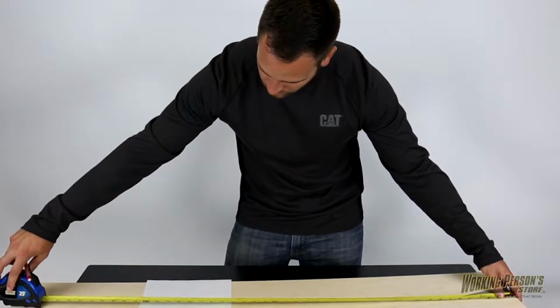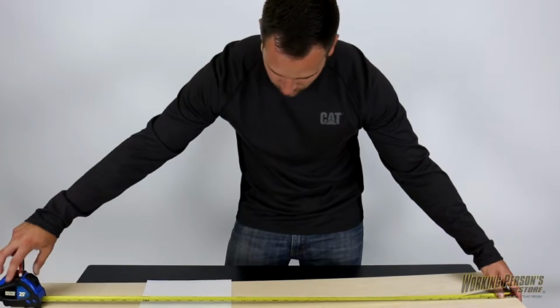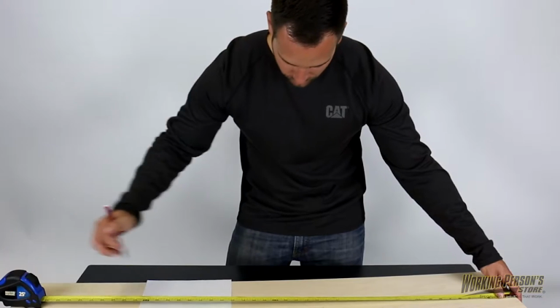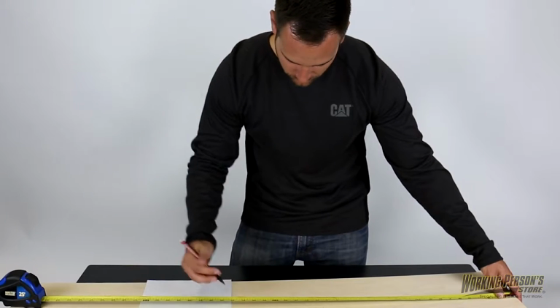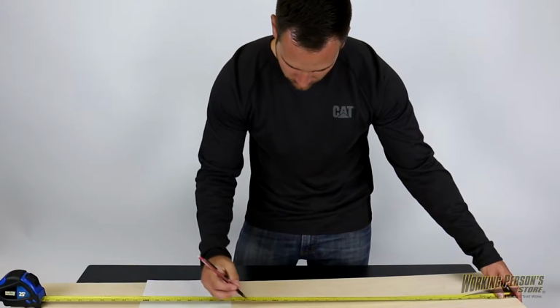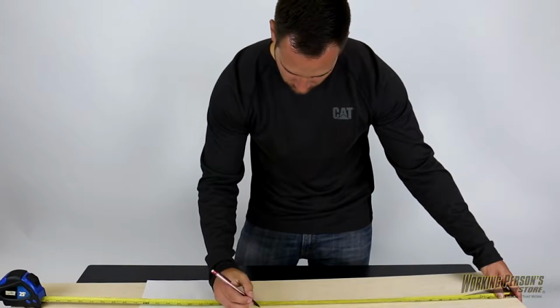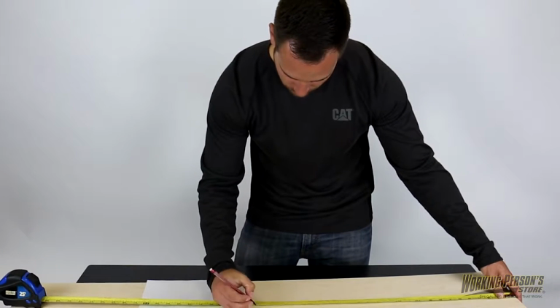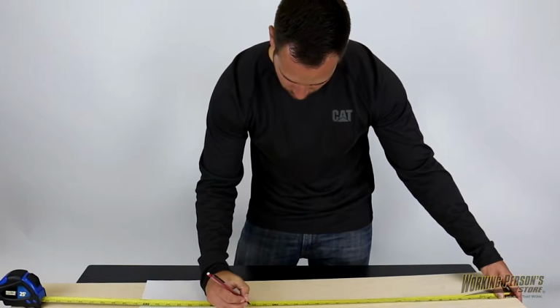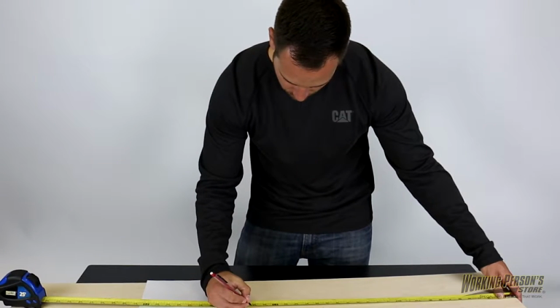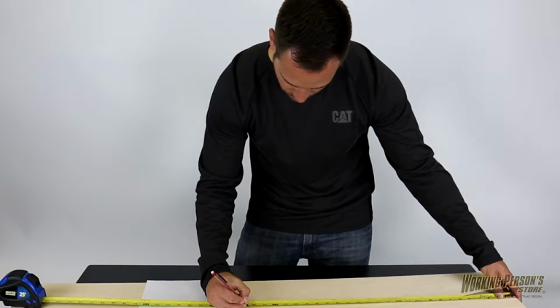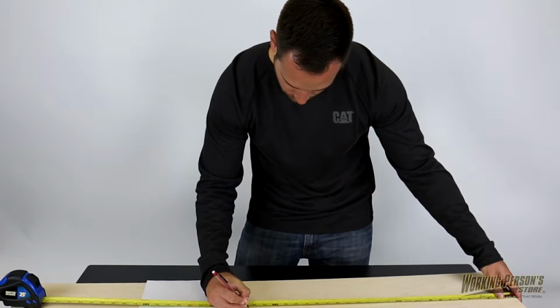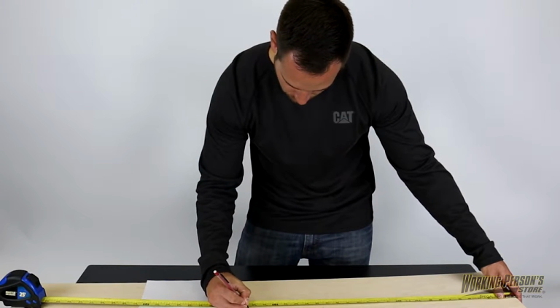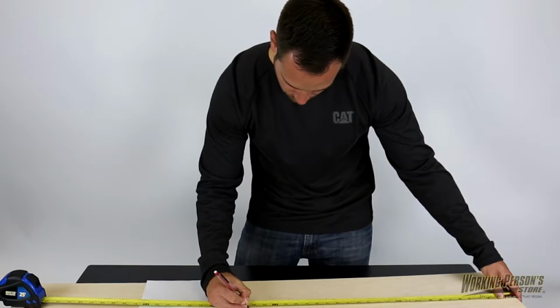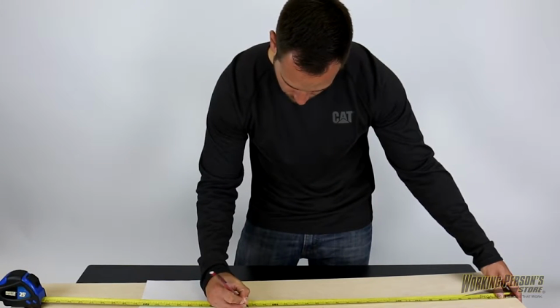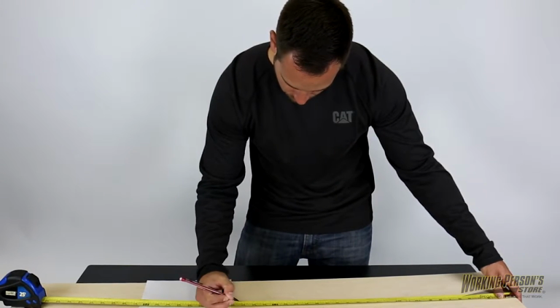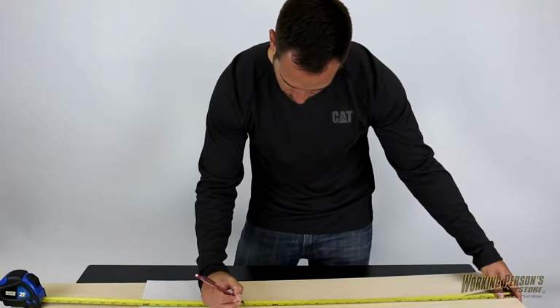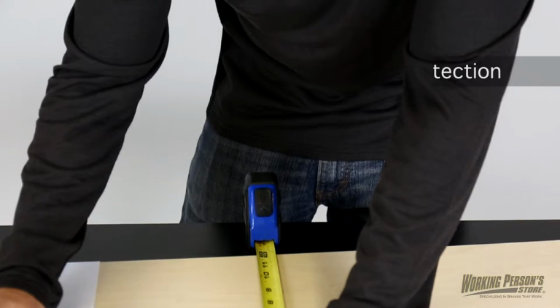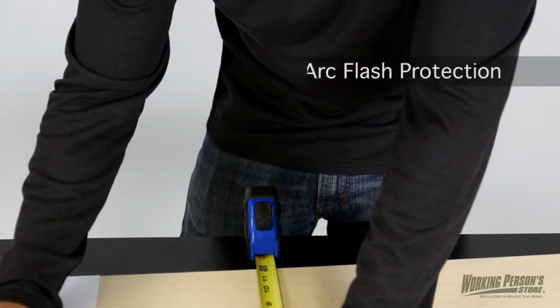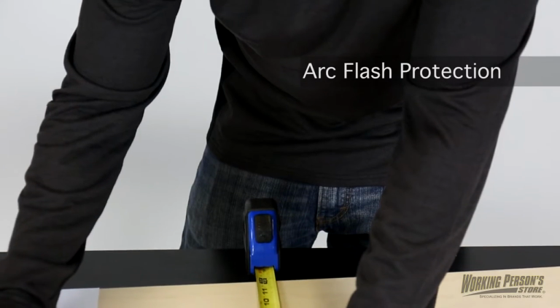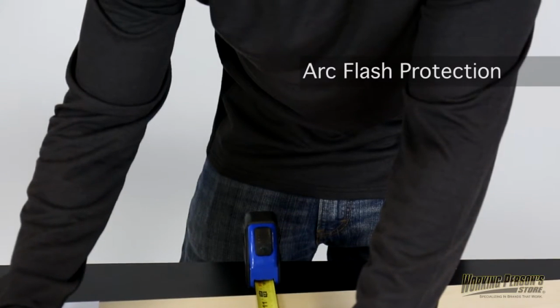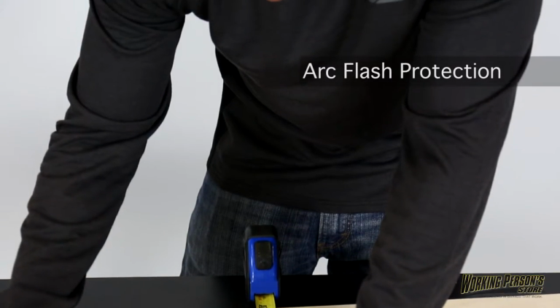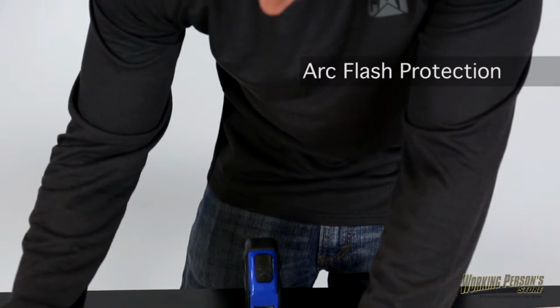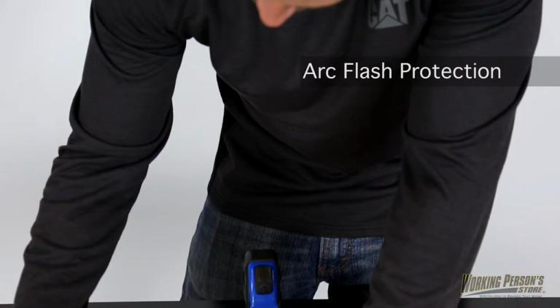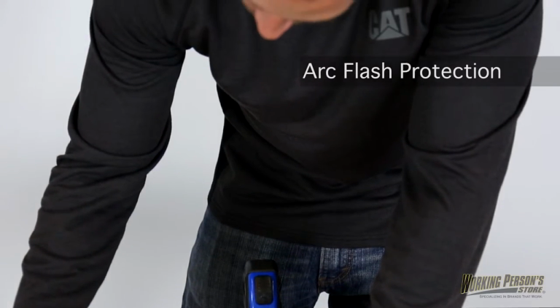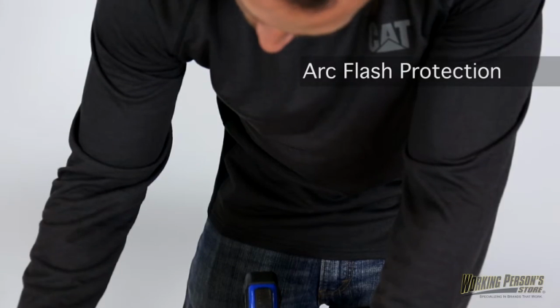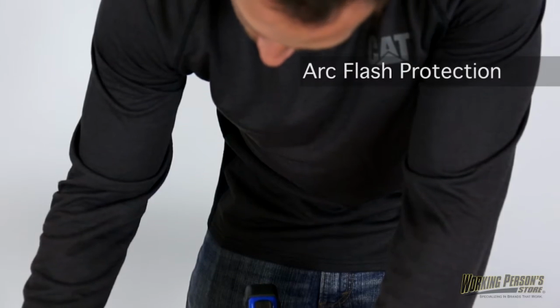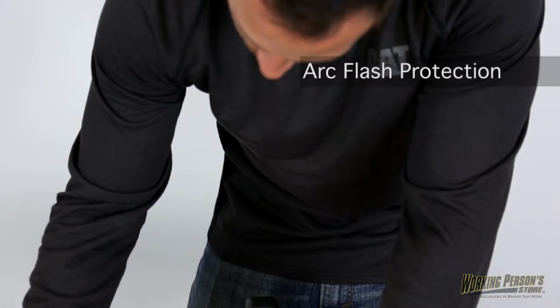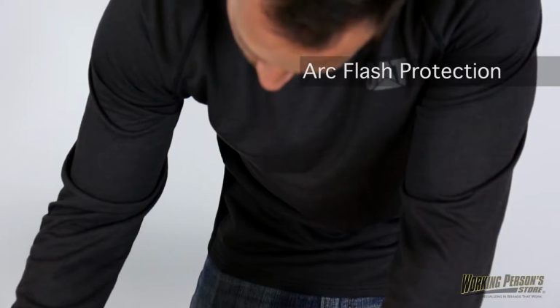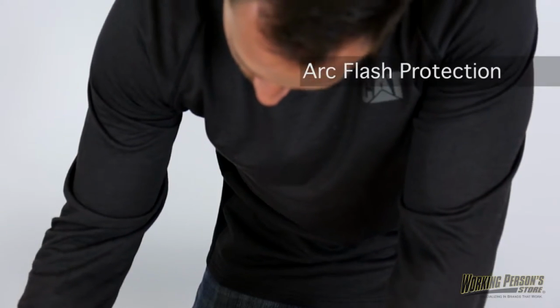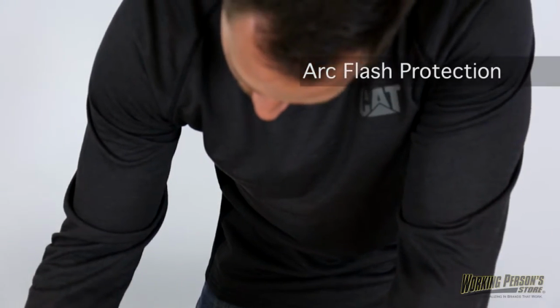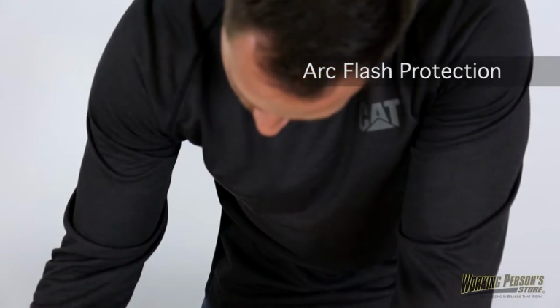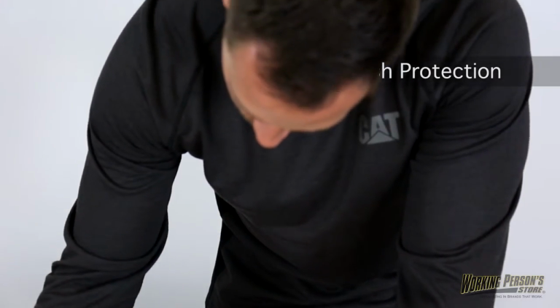This men's shirt can be layered under other work shirts or worn alone, and it'll provide arc flash protection and moisture wicking warmth for your torso either way.